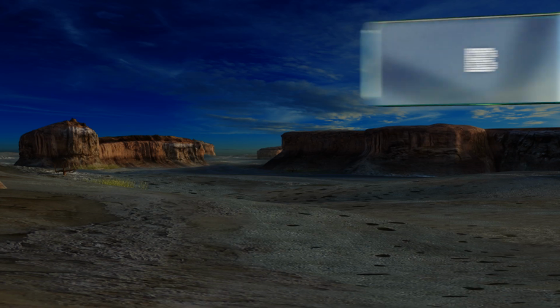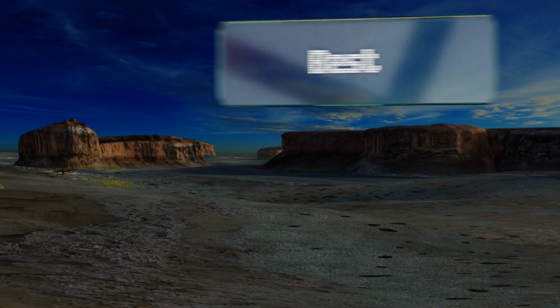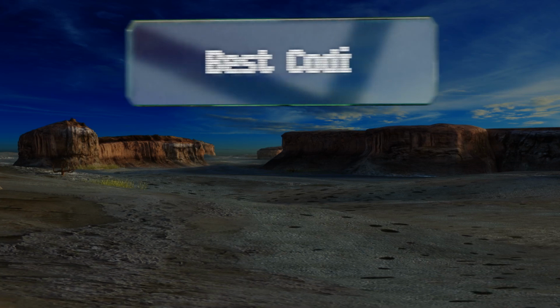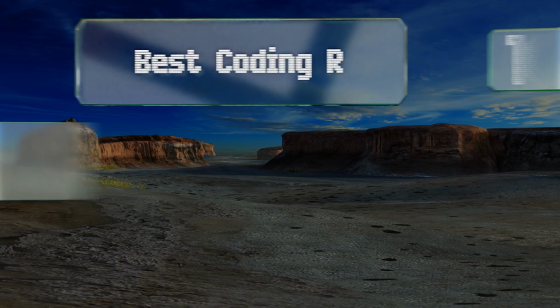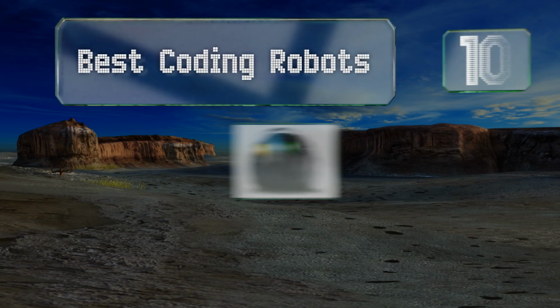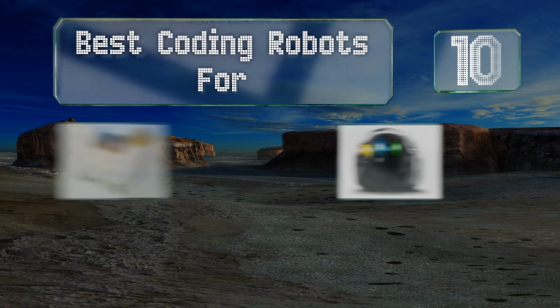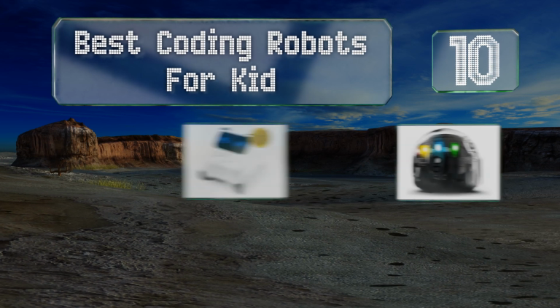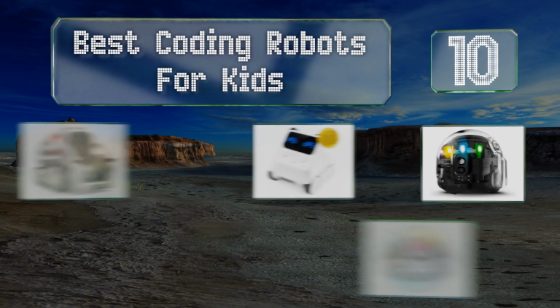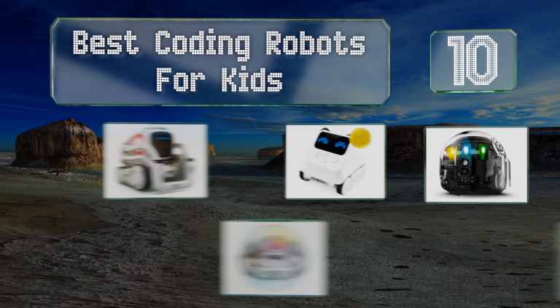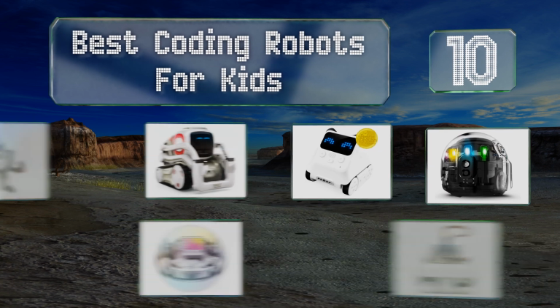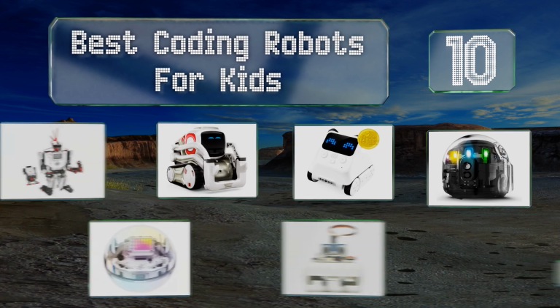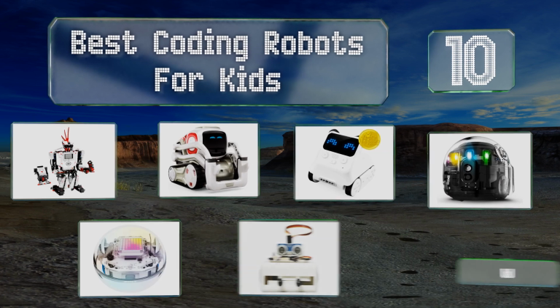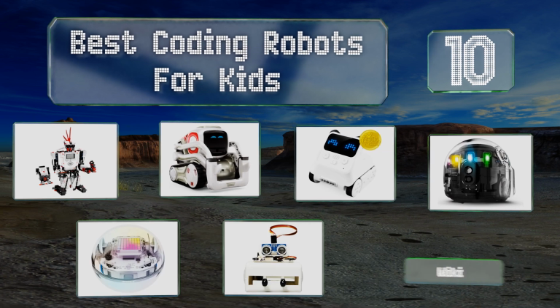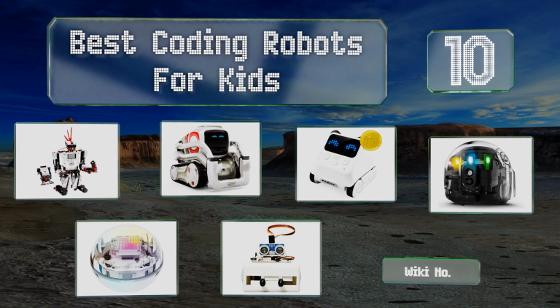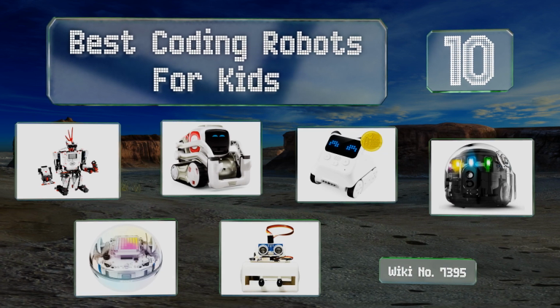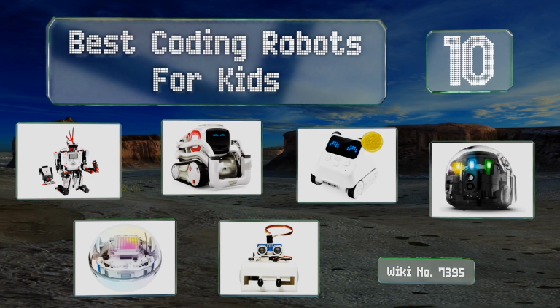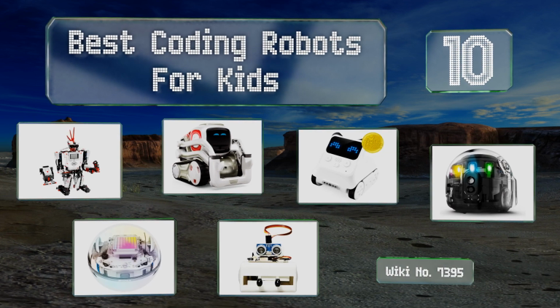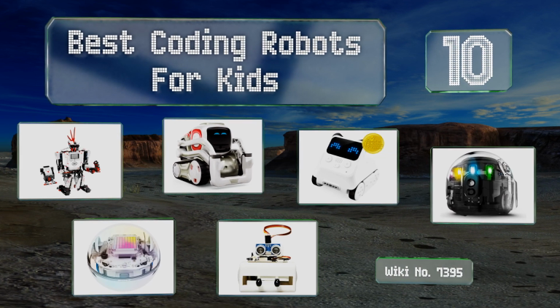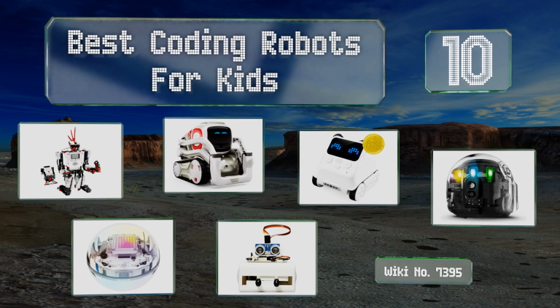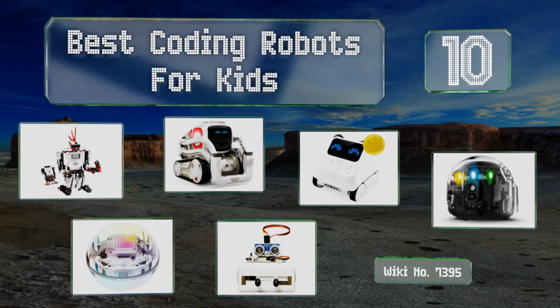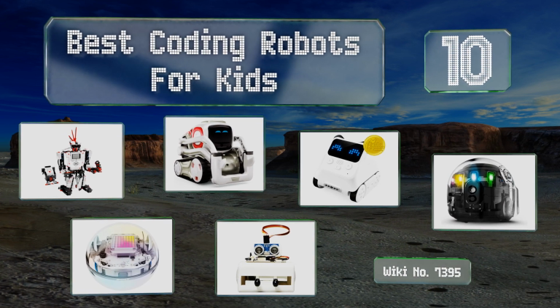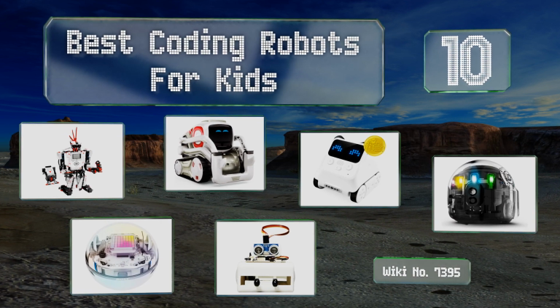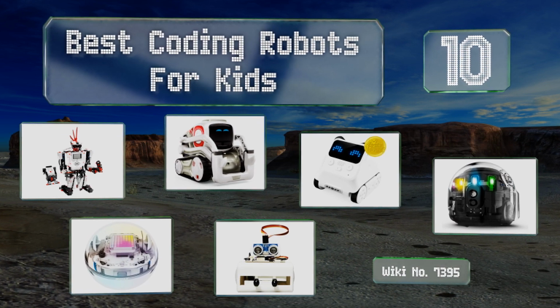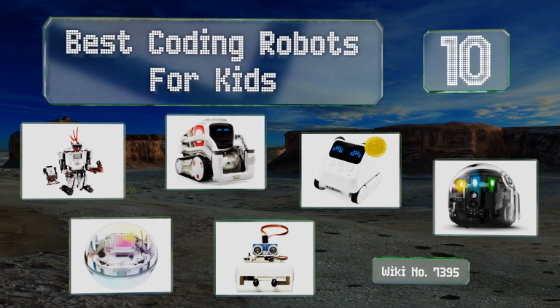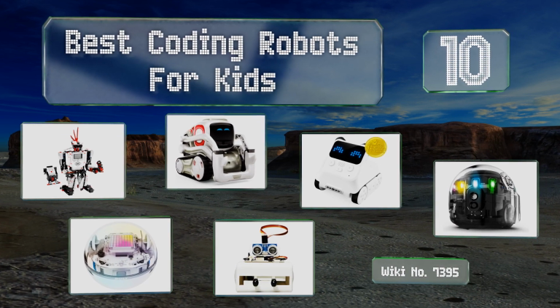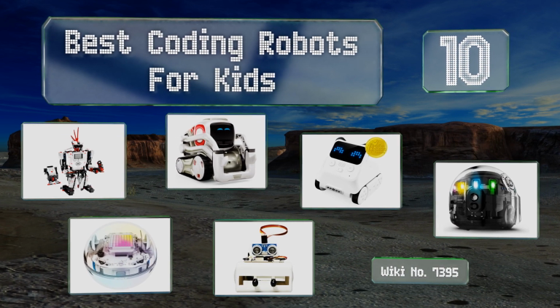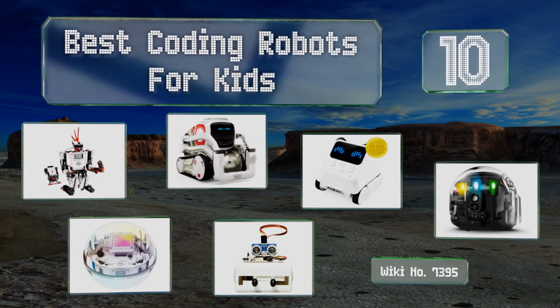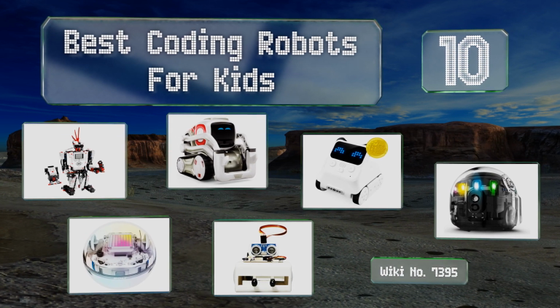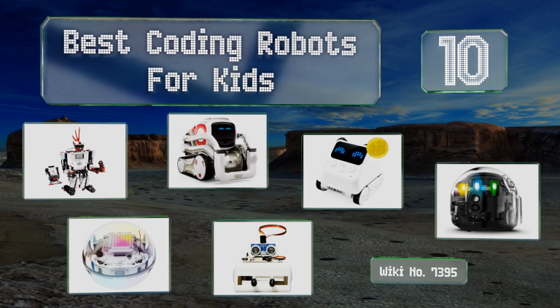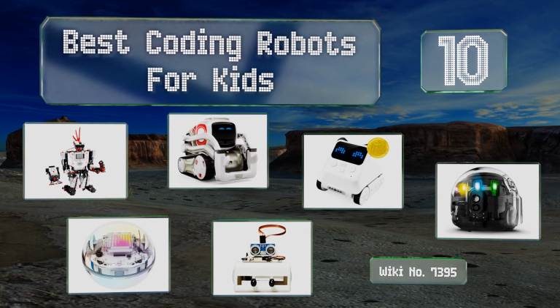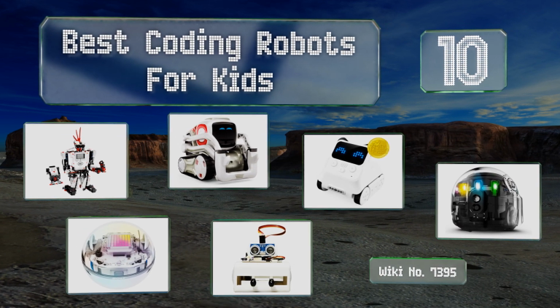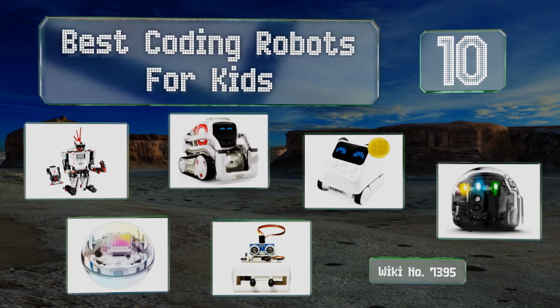EasyVid presents the 10 best coding robots for kids. Let's get started with the list.